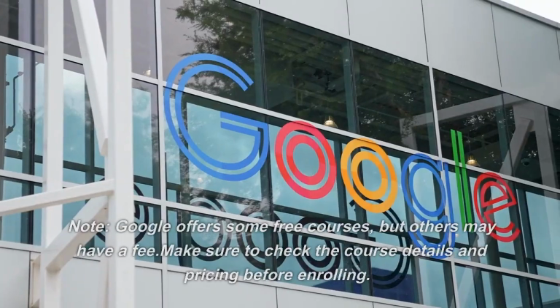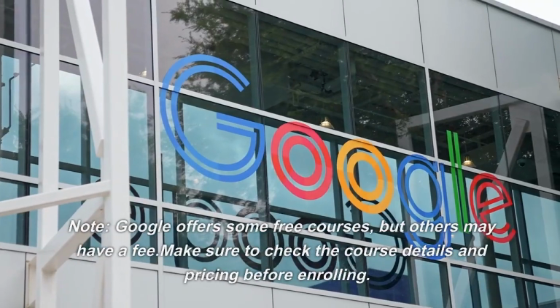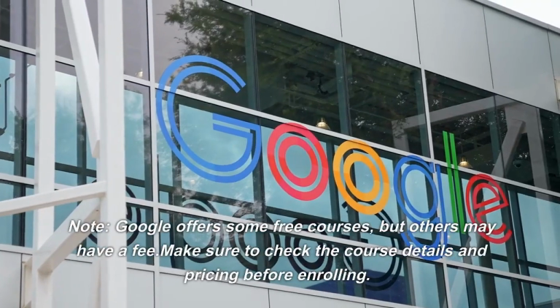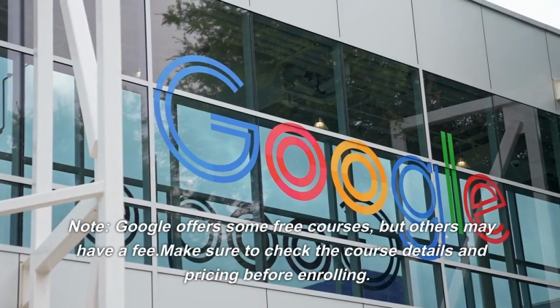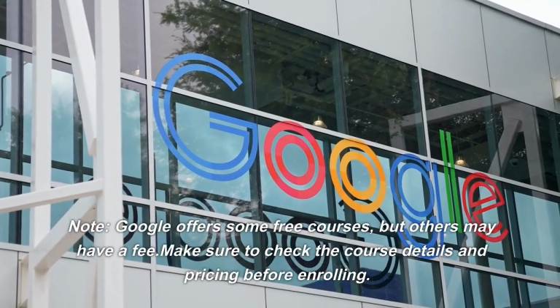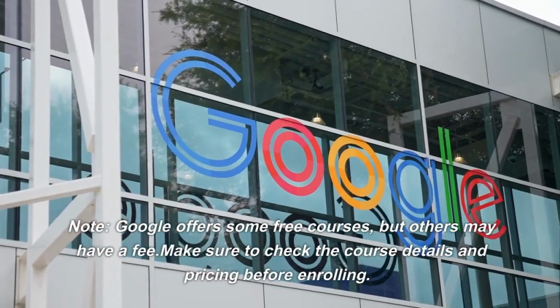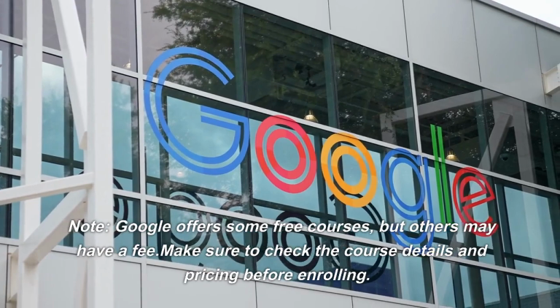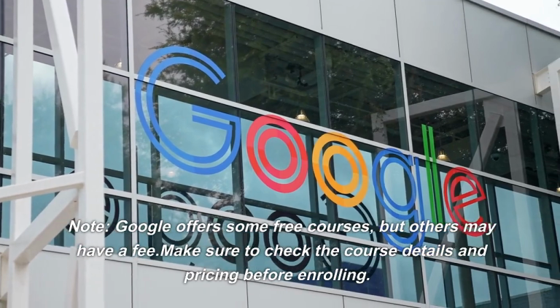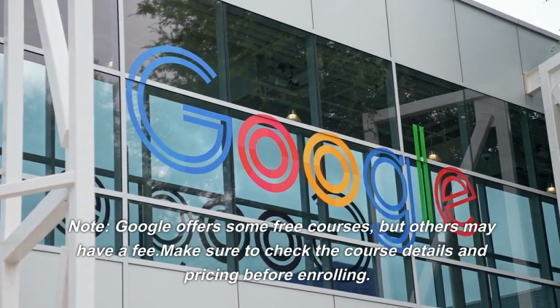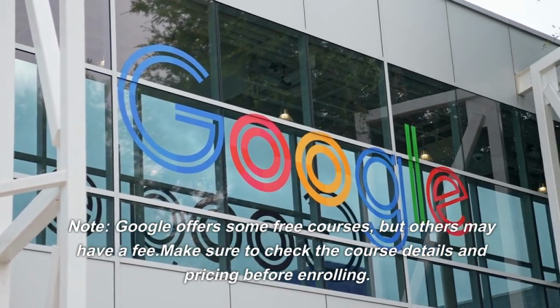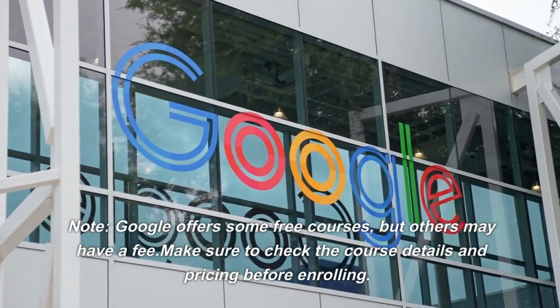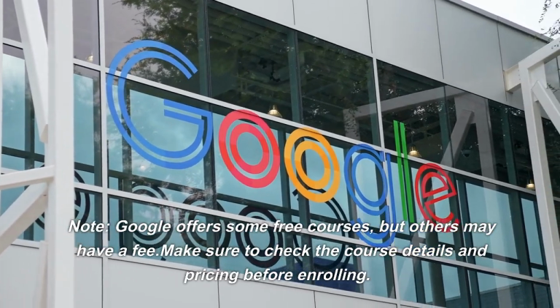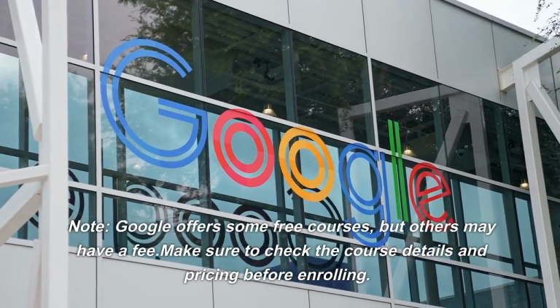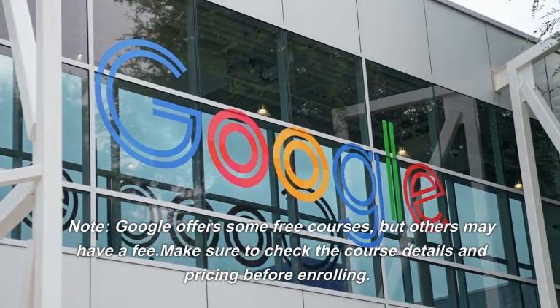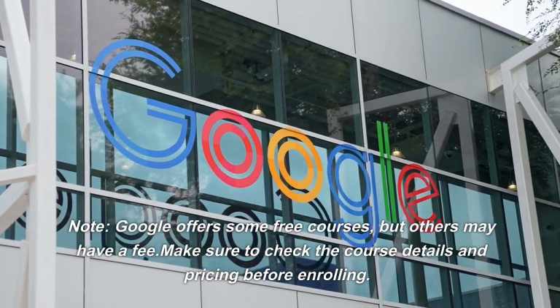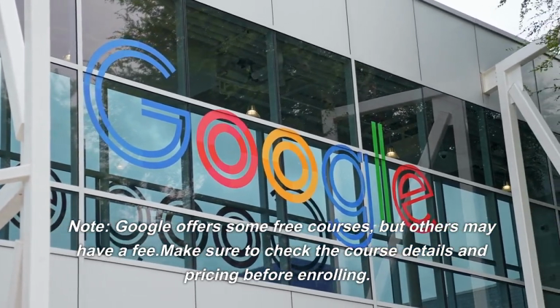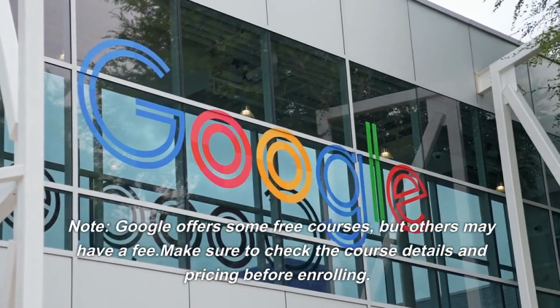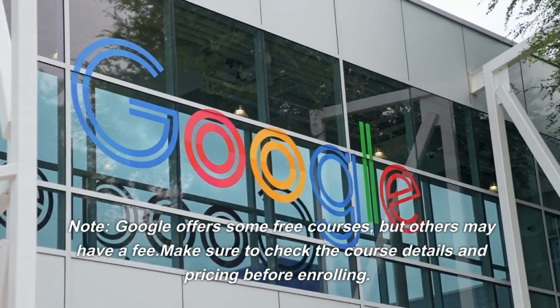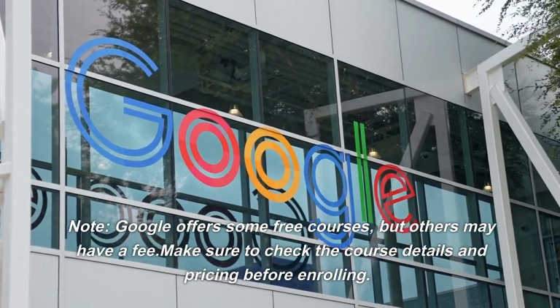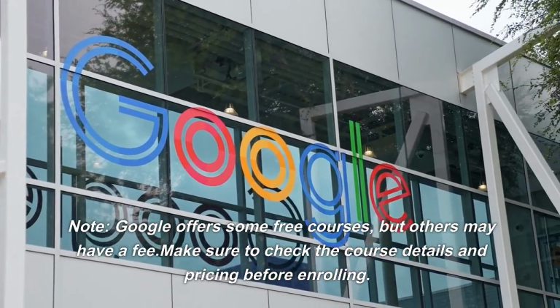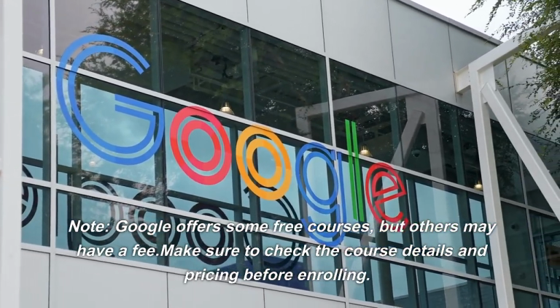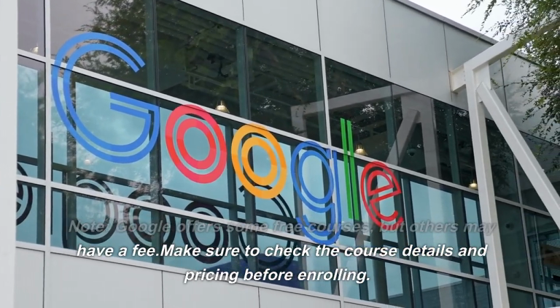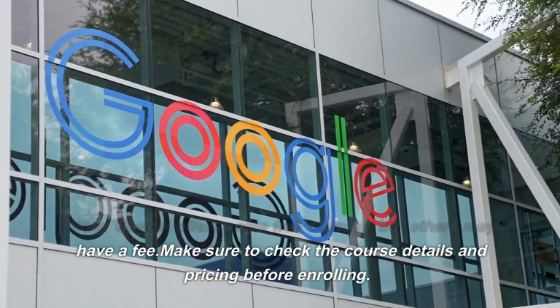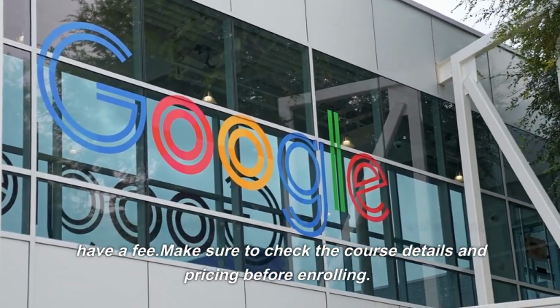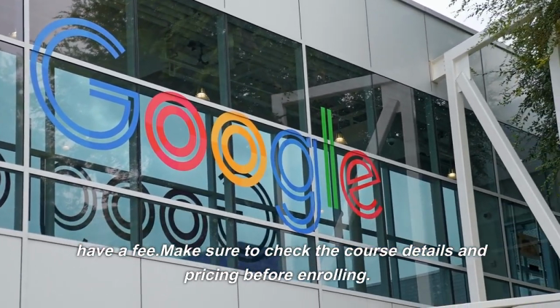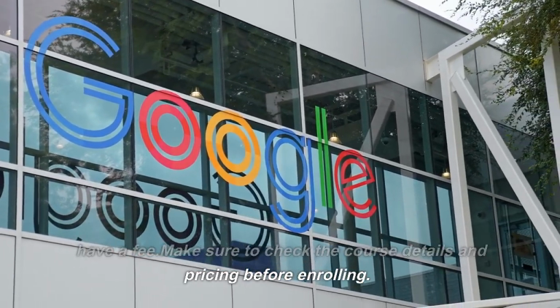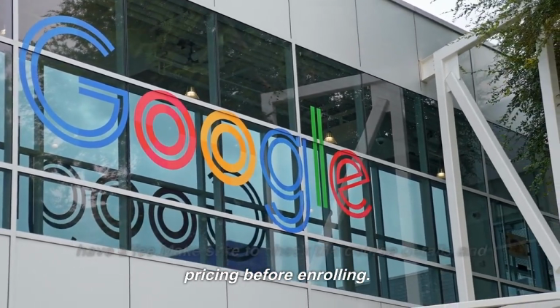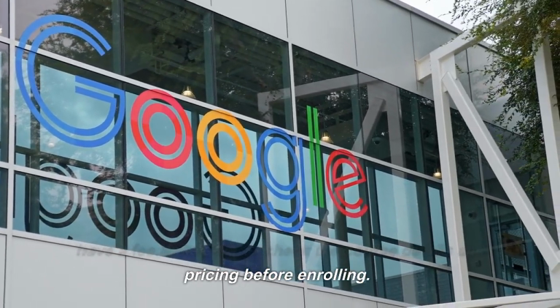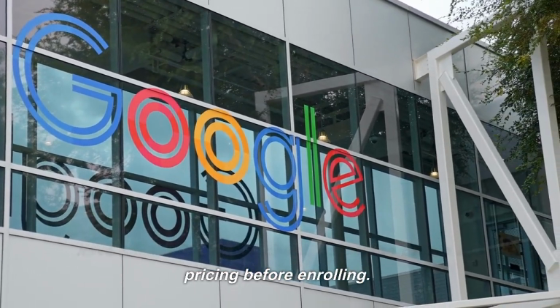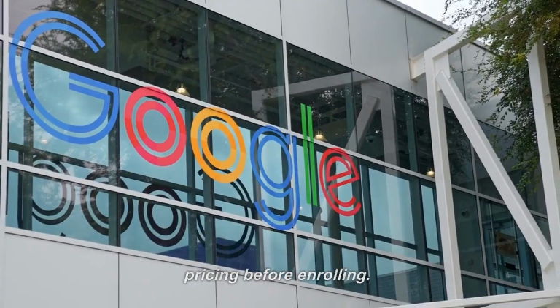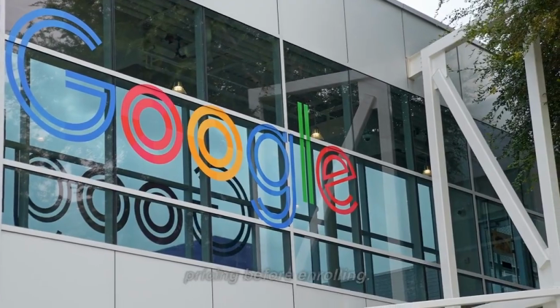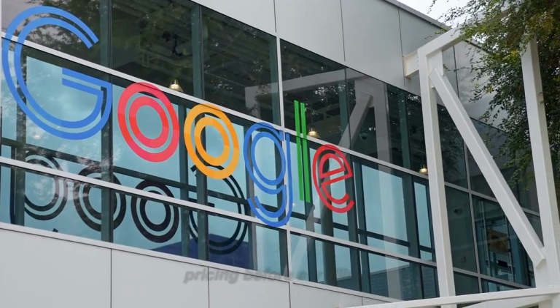Note: Google offers some free courses, but others may have a fee. Make sure to check the course details and pricing before enrolling.